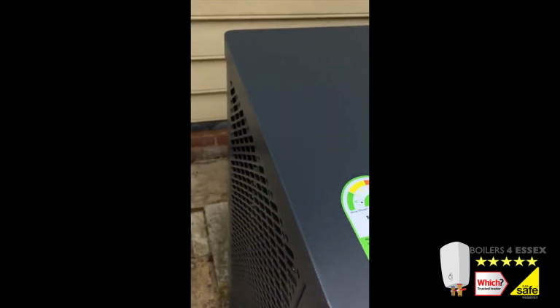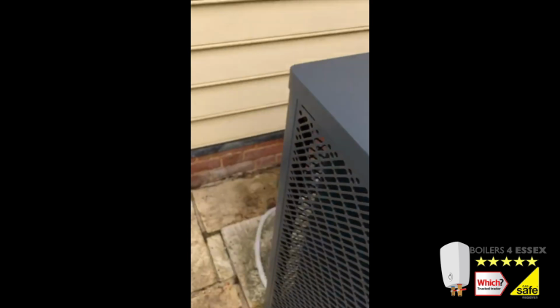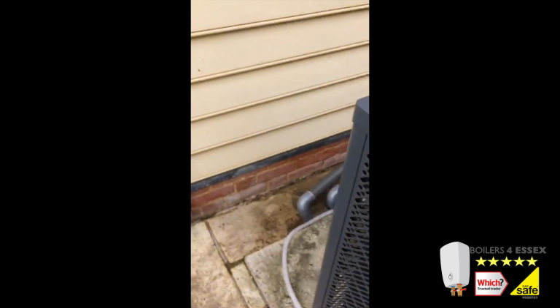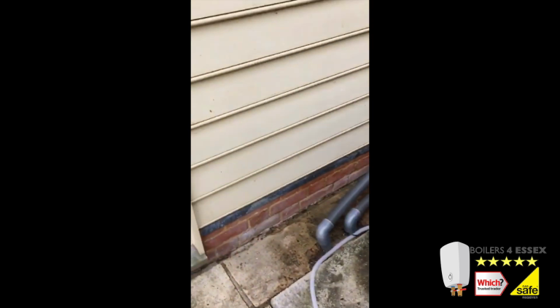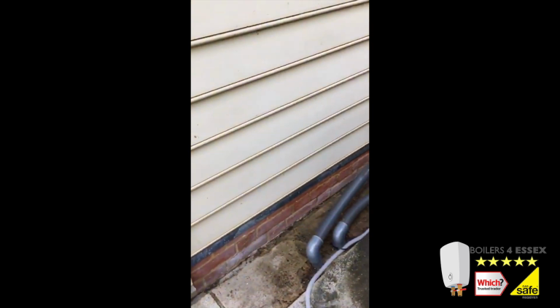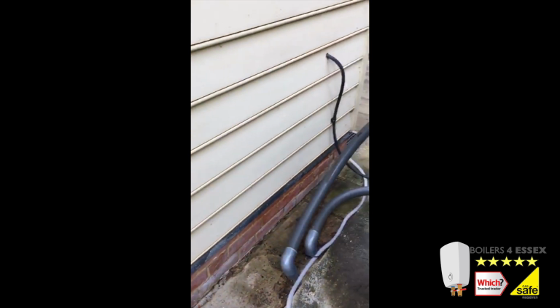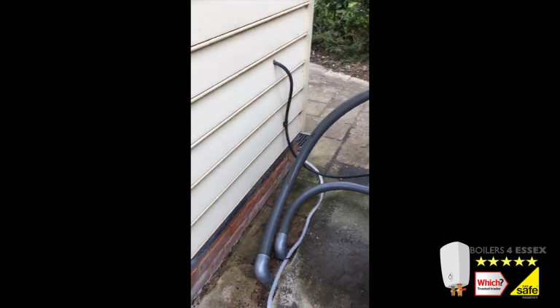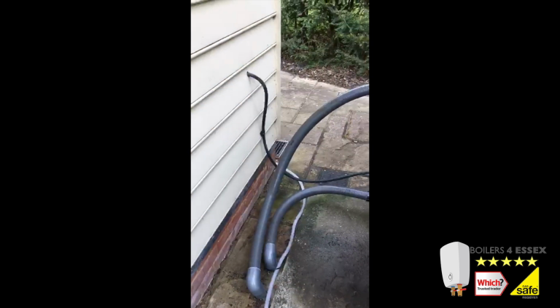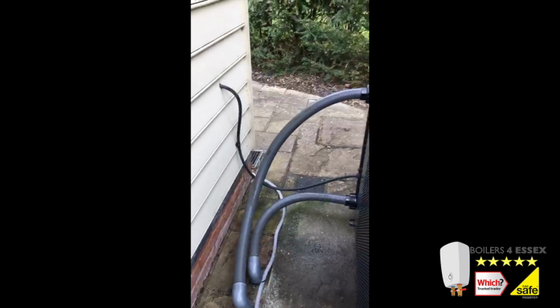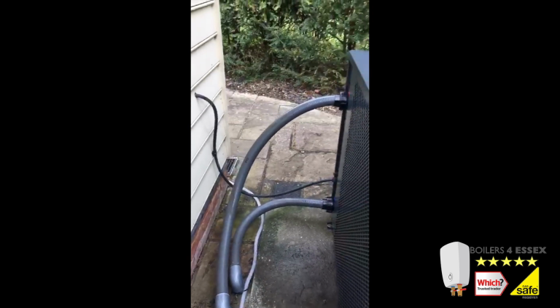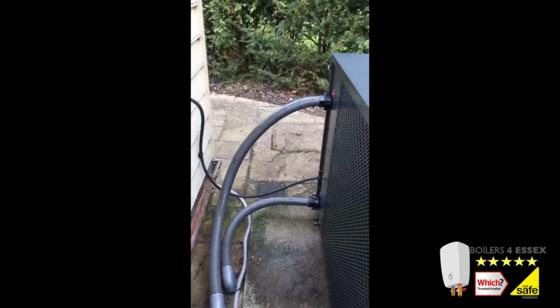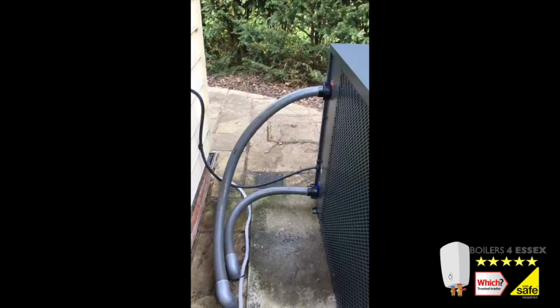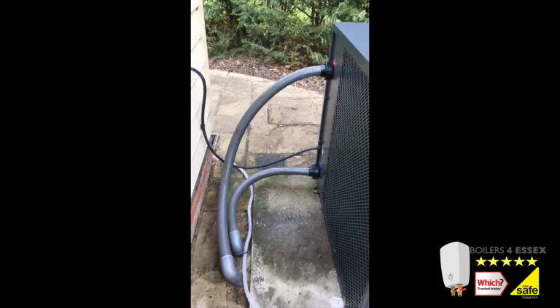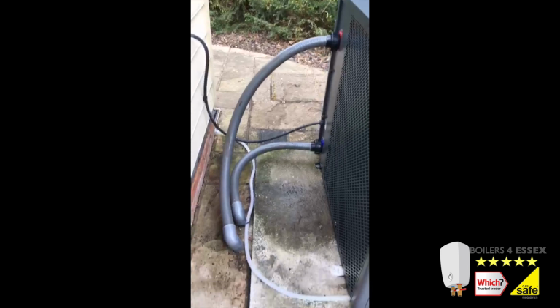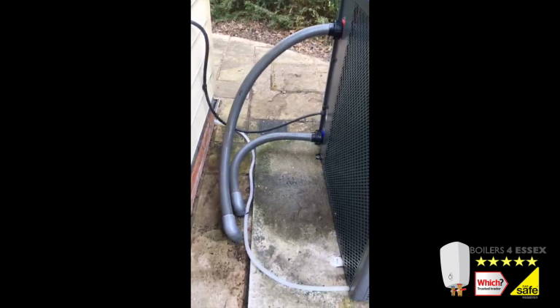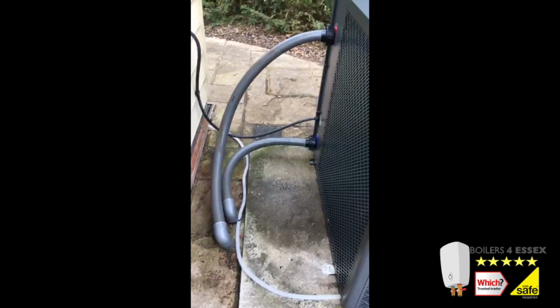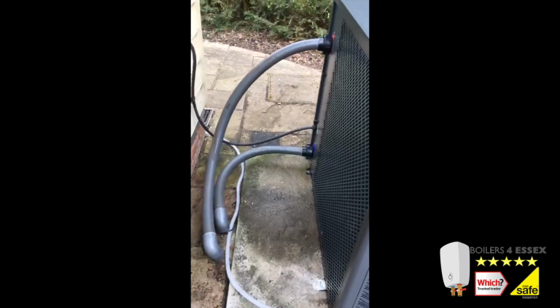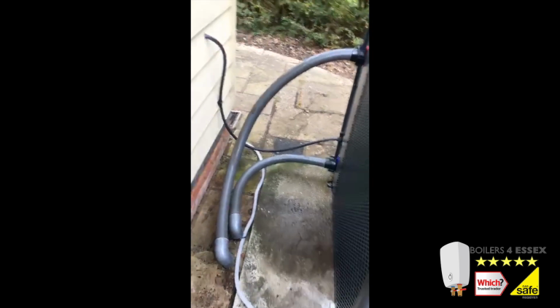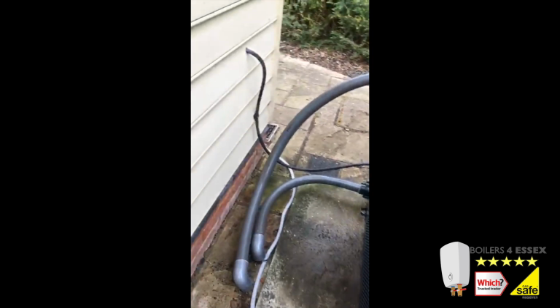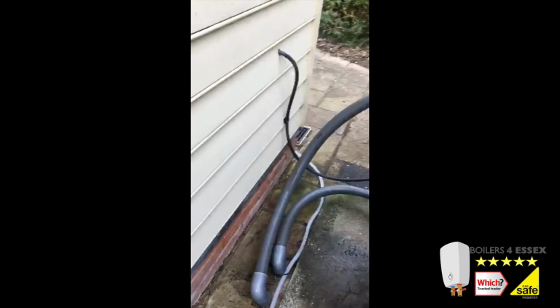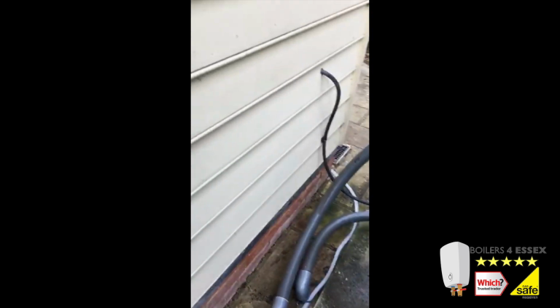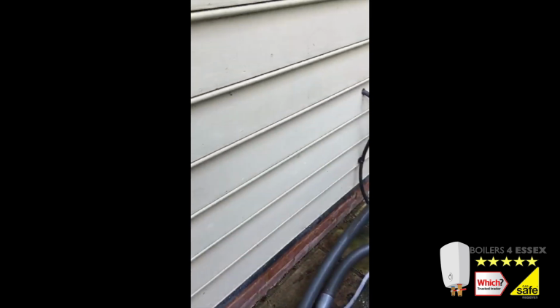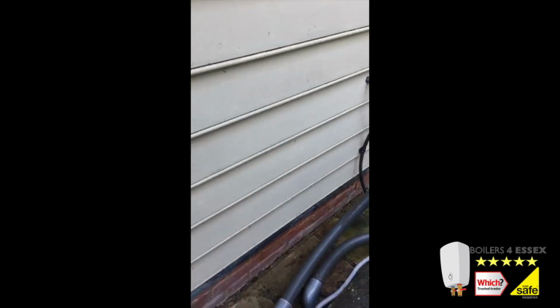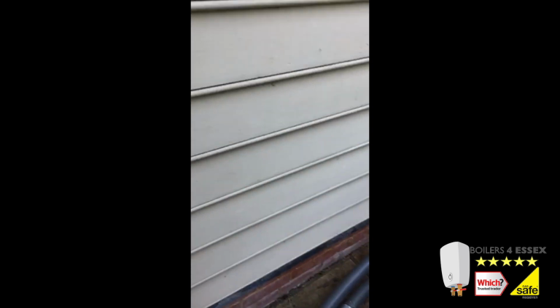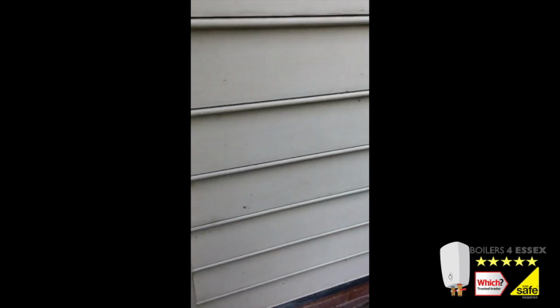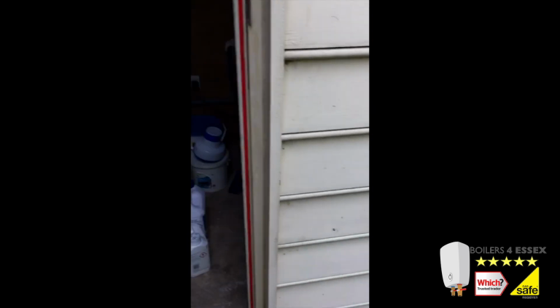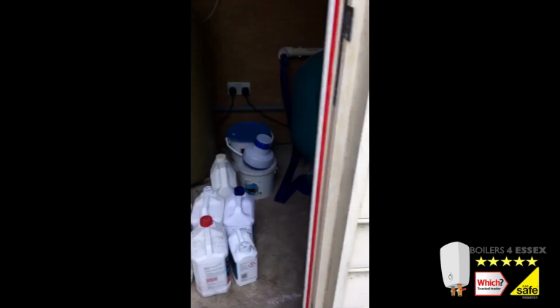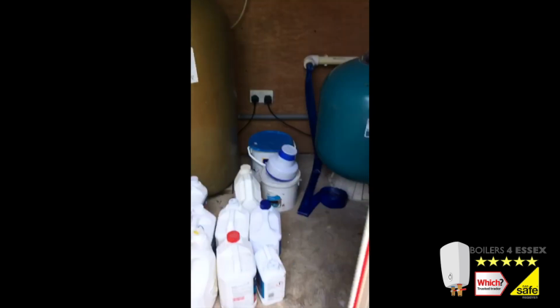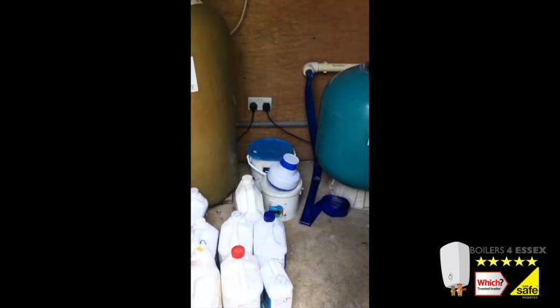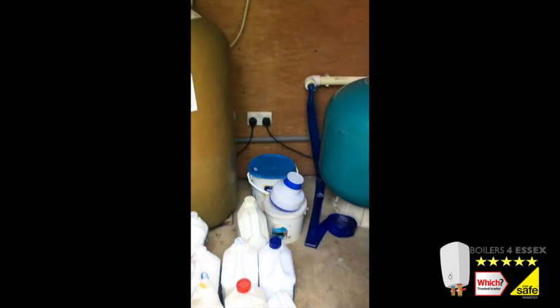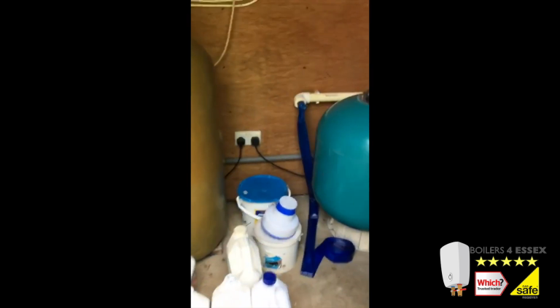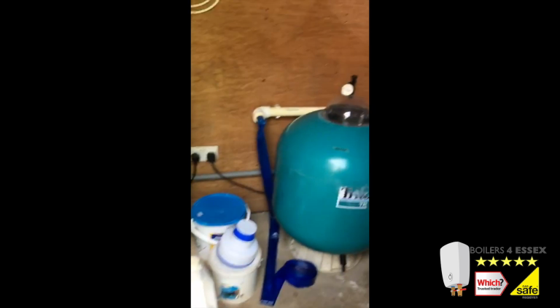We also install full swimming pool plant rooms, including all electrical, plumbing, gas, and heating work.